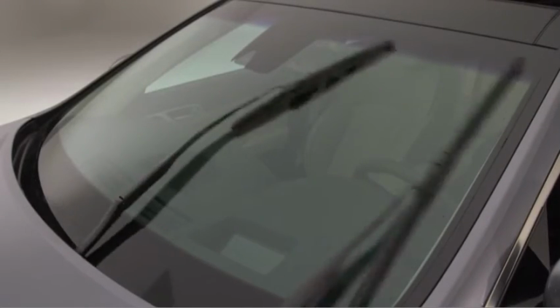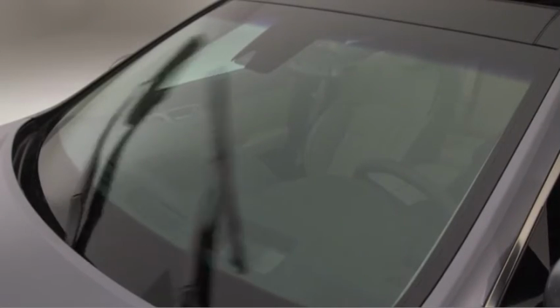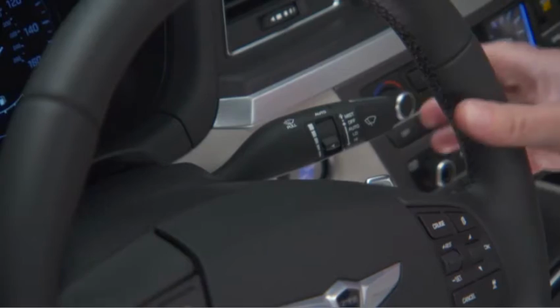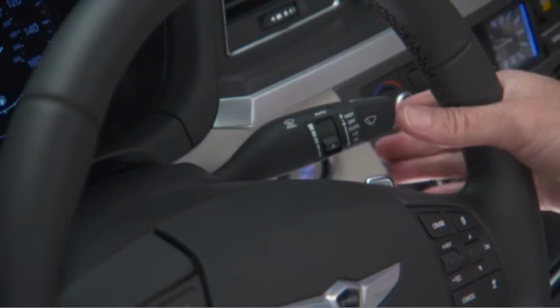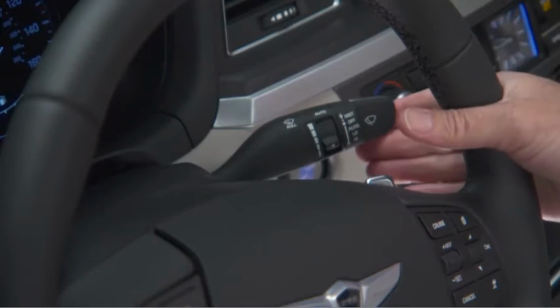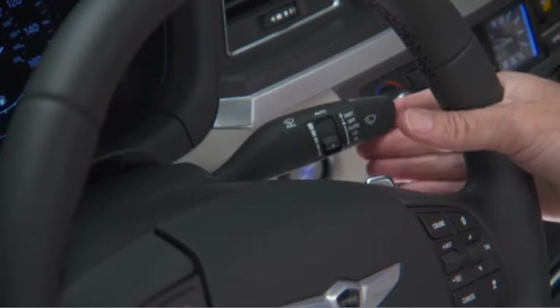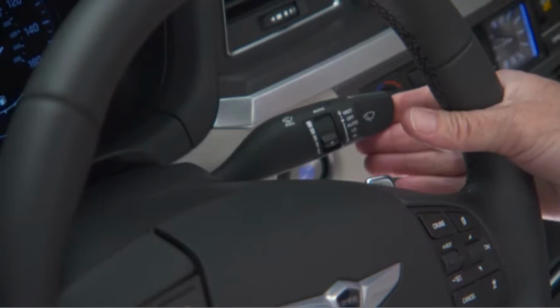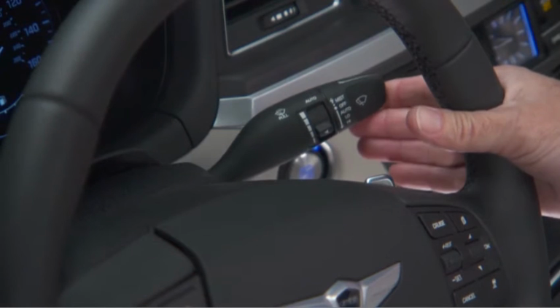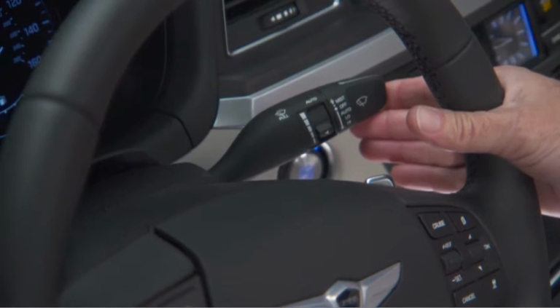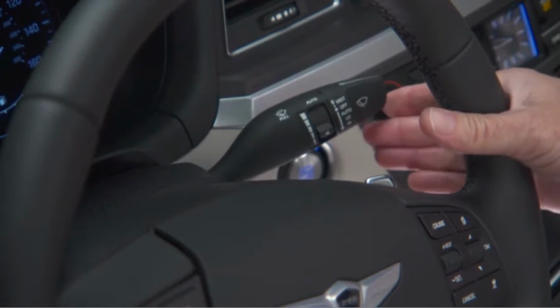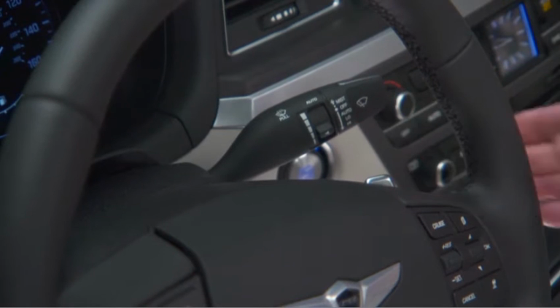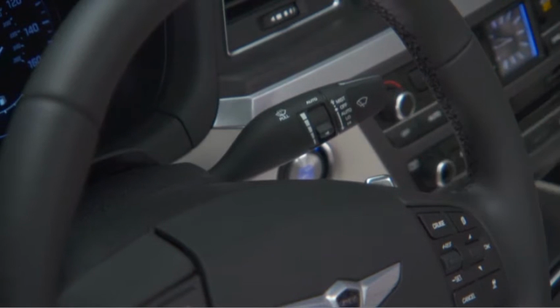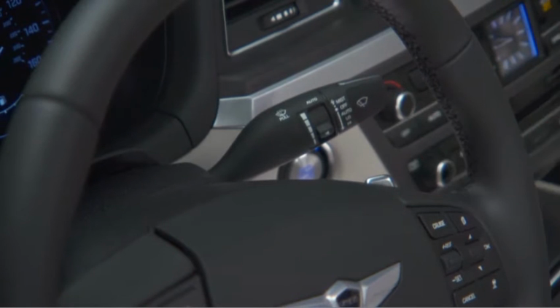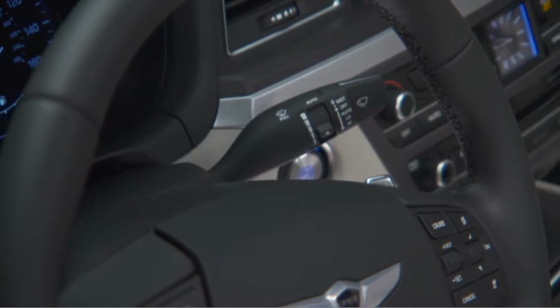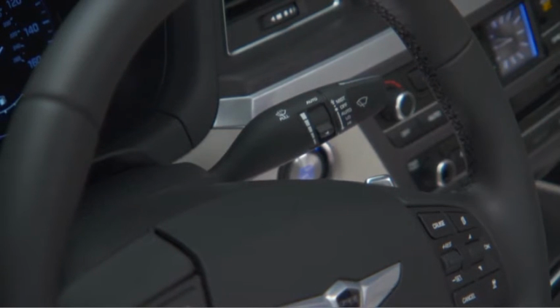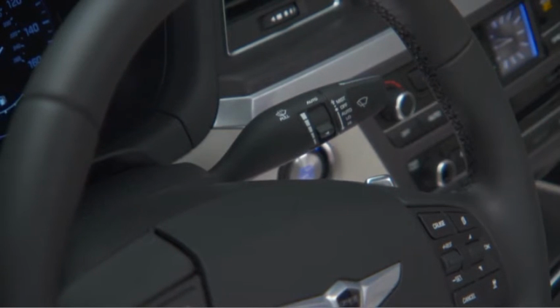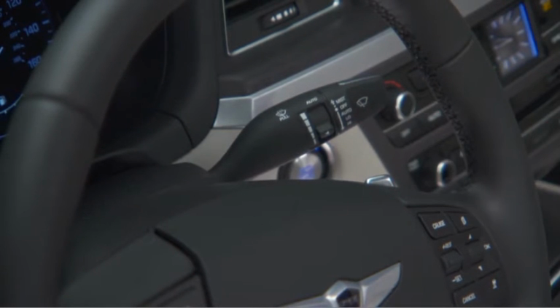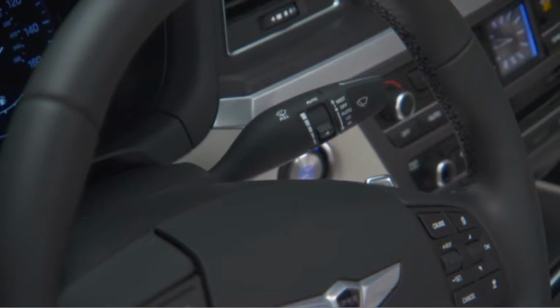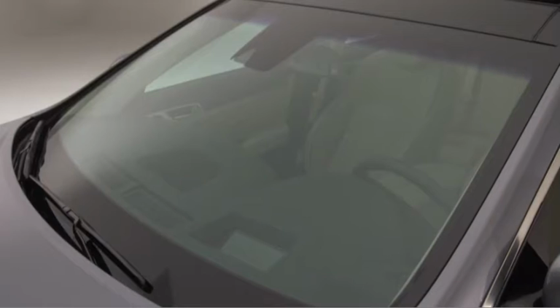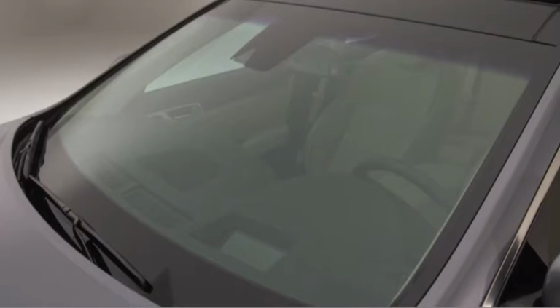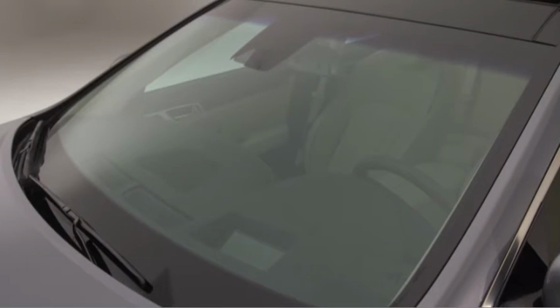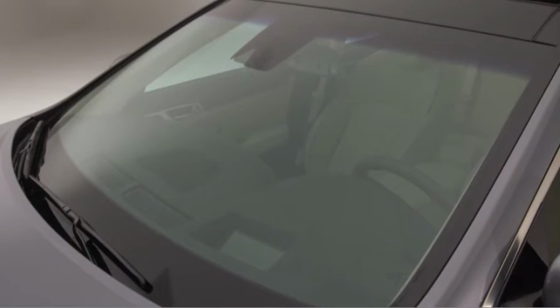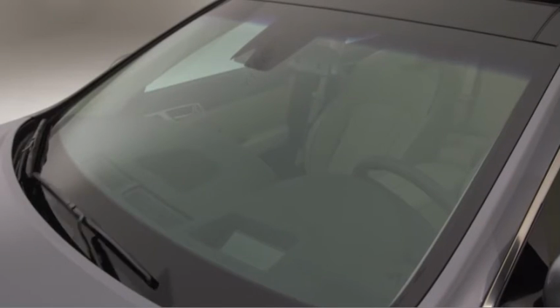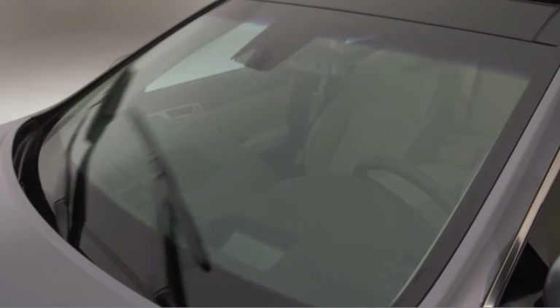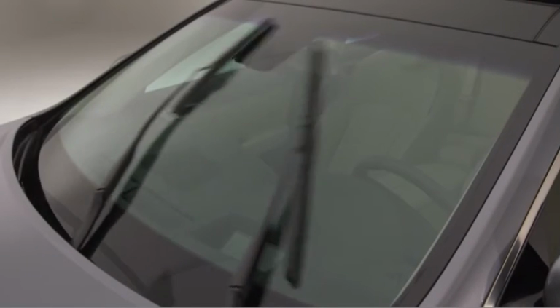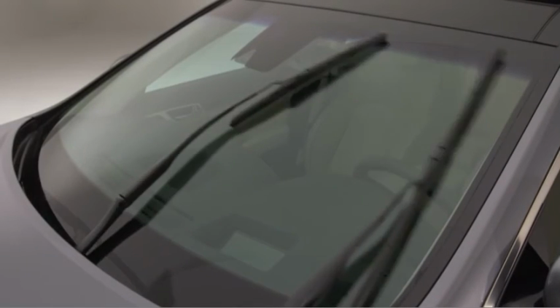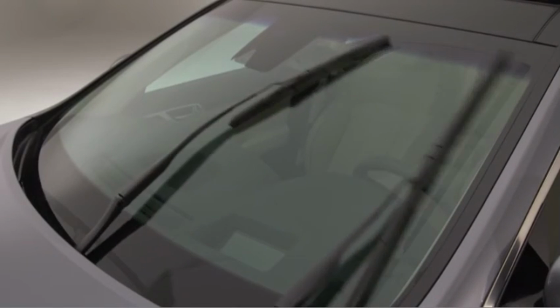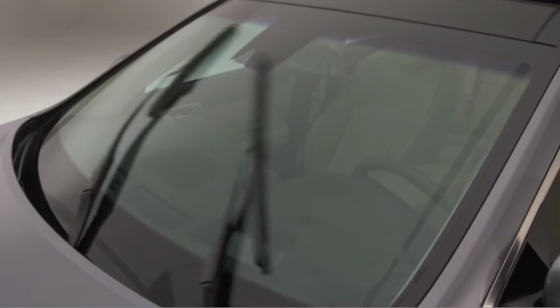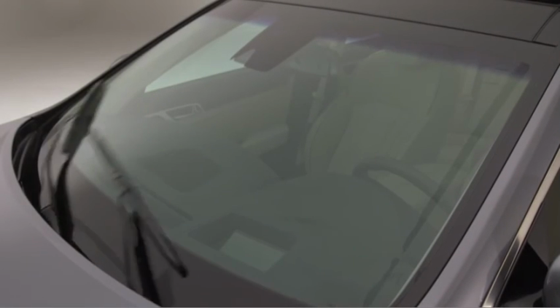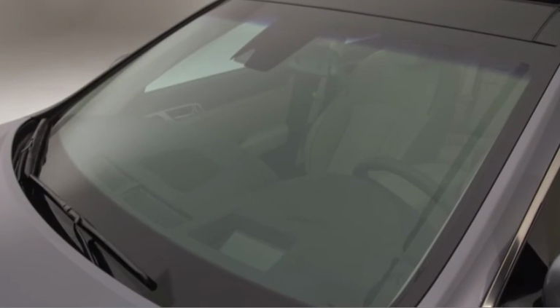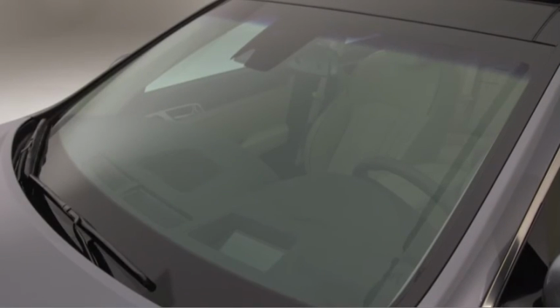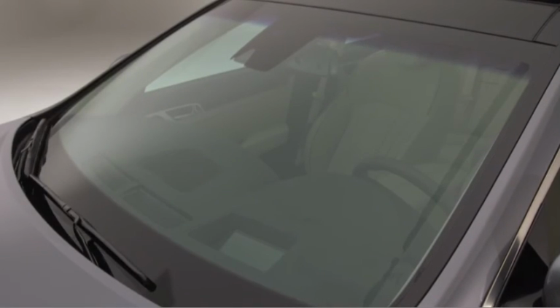When the wiper switch is in the auto position, Genesis features a rain sensing system that operates automatically.